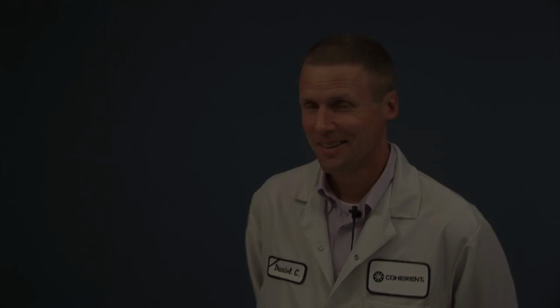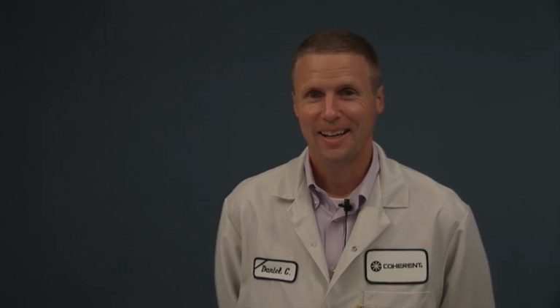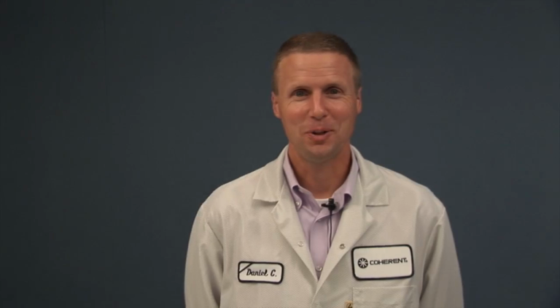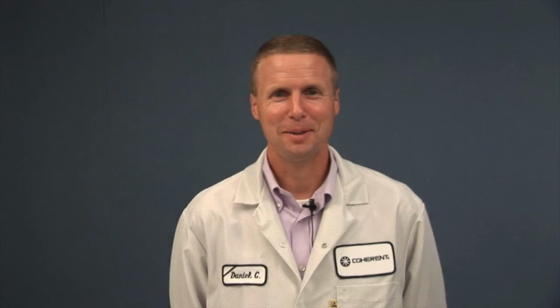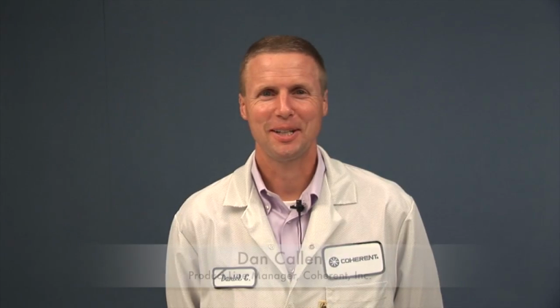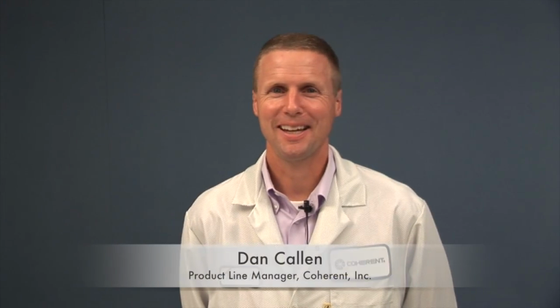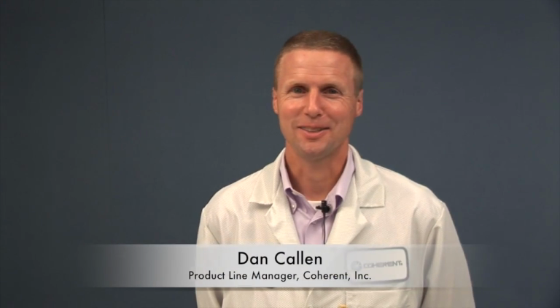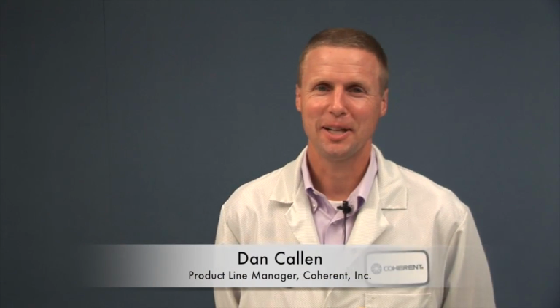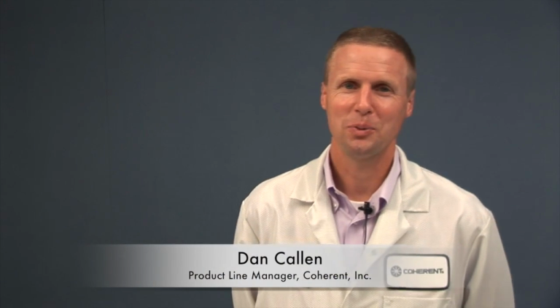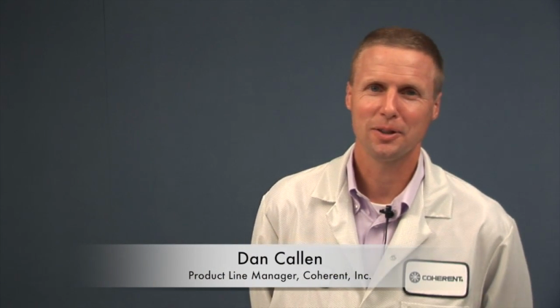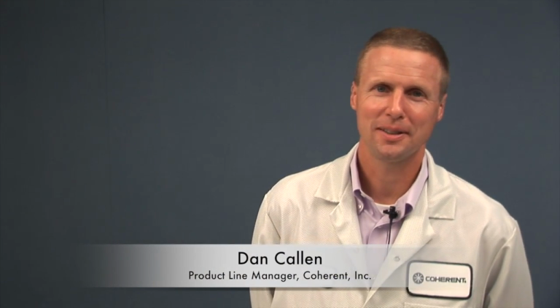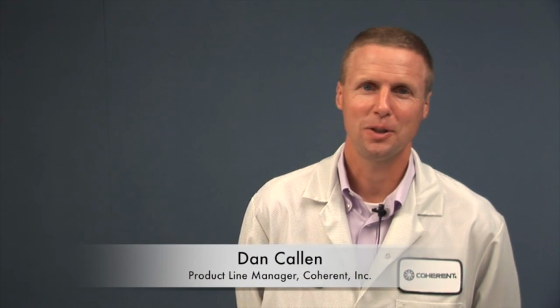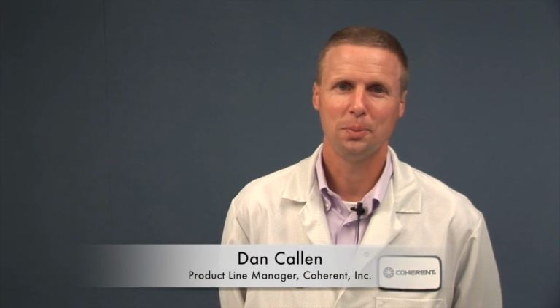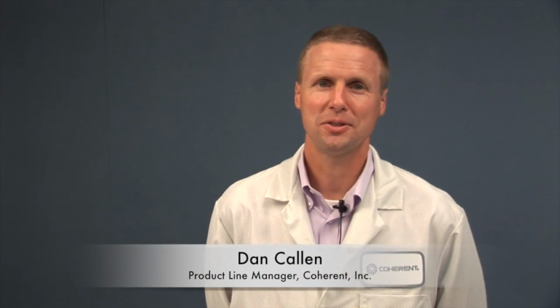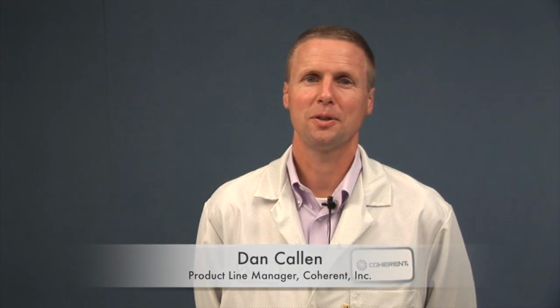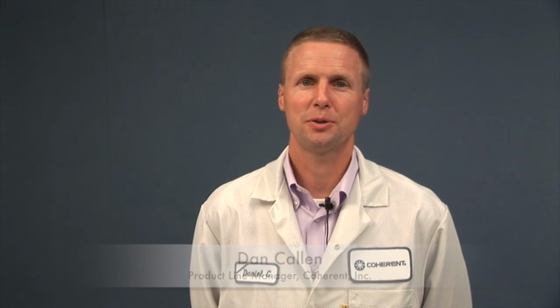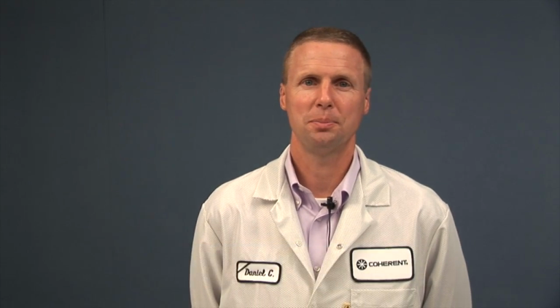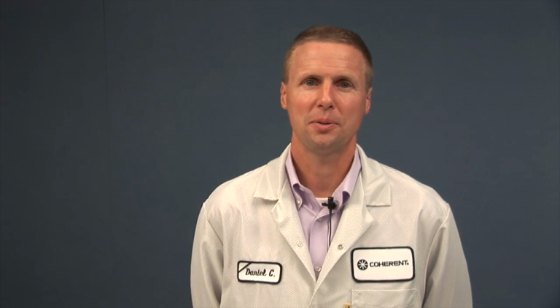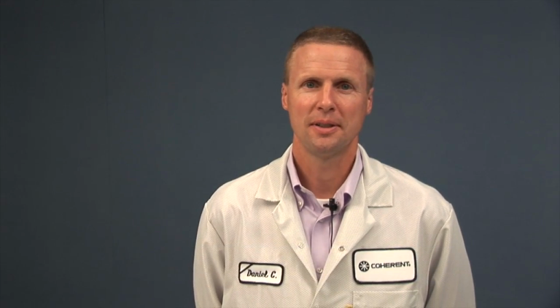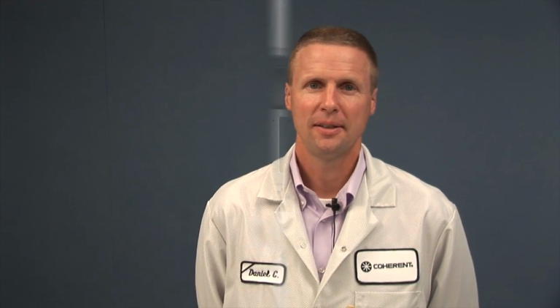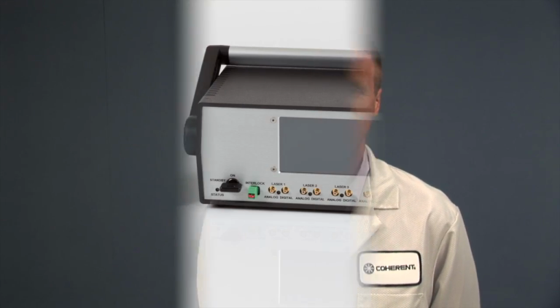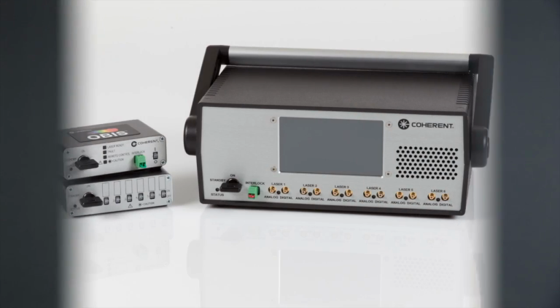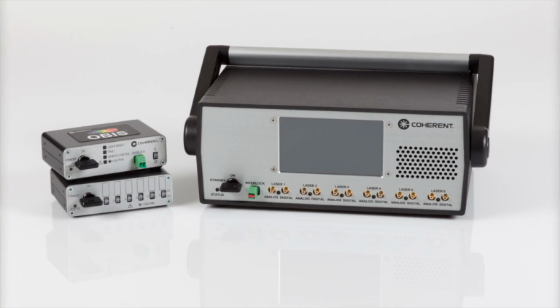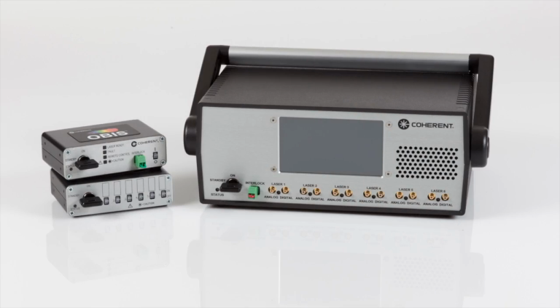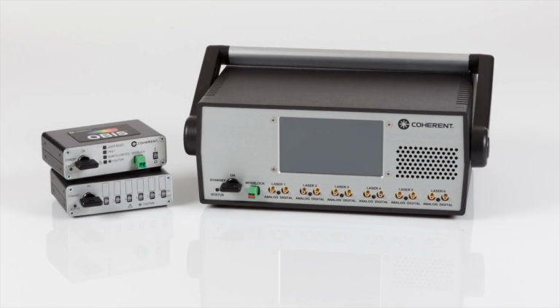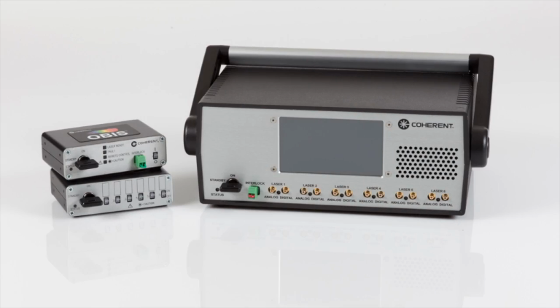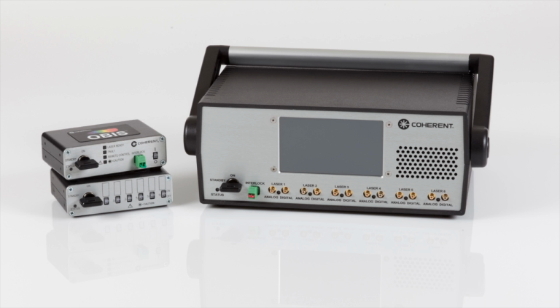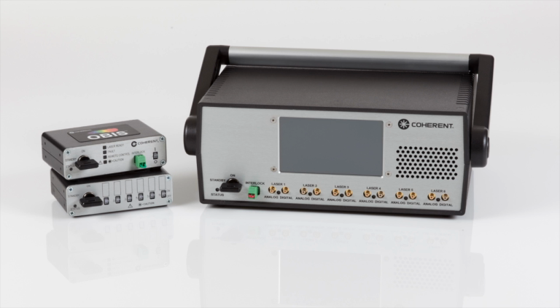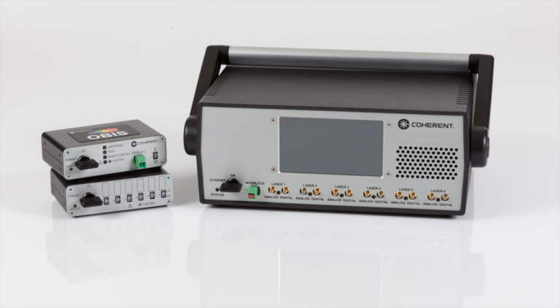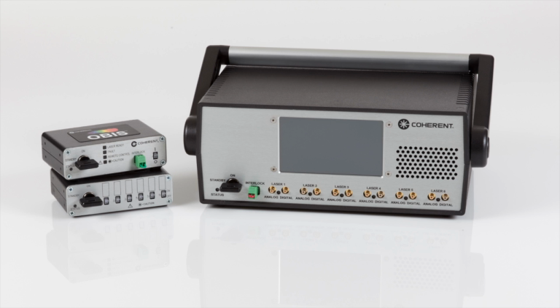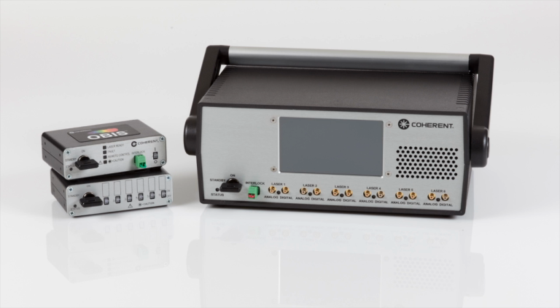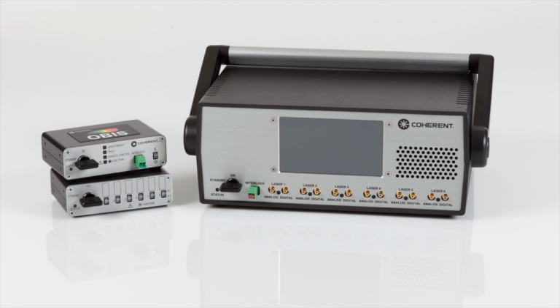Hello, my name is Dan Callan. Today we want to look at the OBIS Single Laser Remote that offers full features for control of the OBIS lasers.